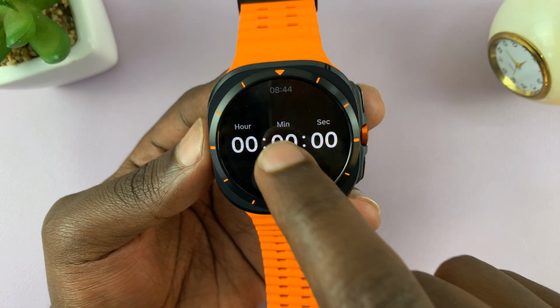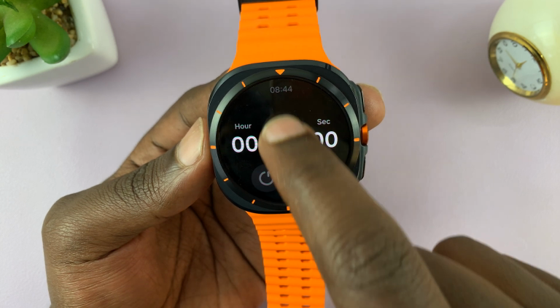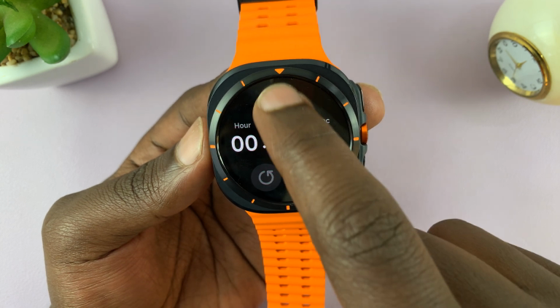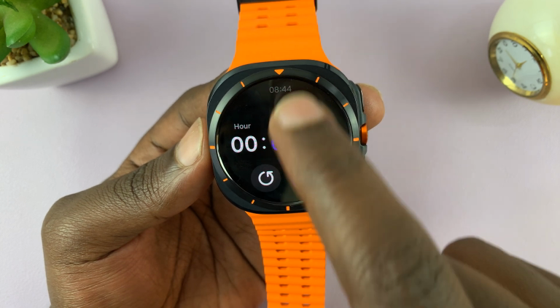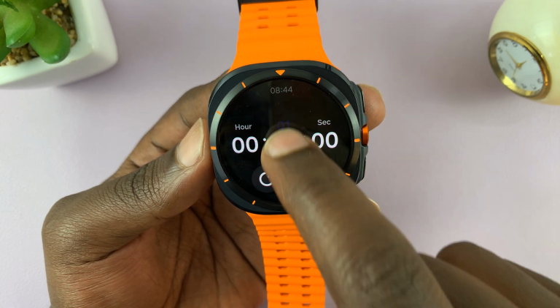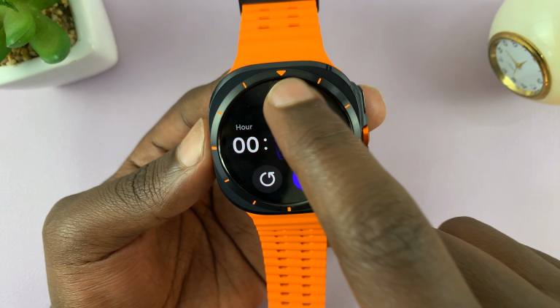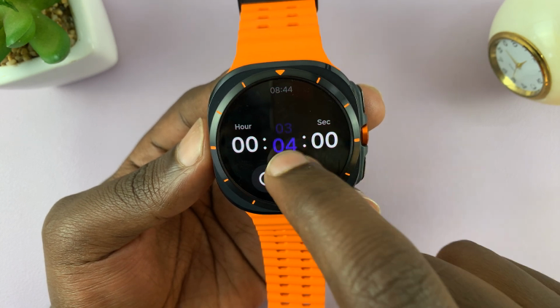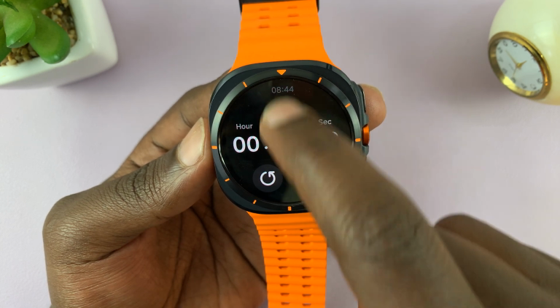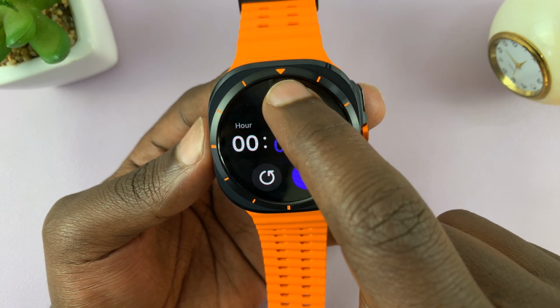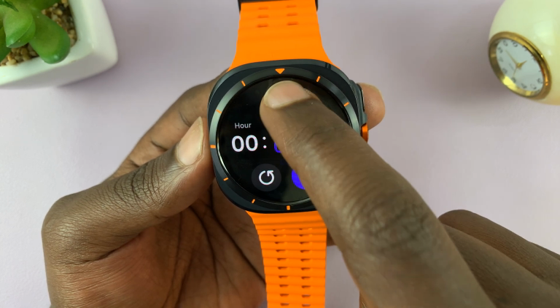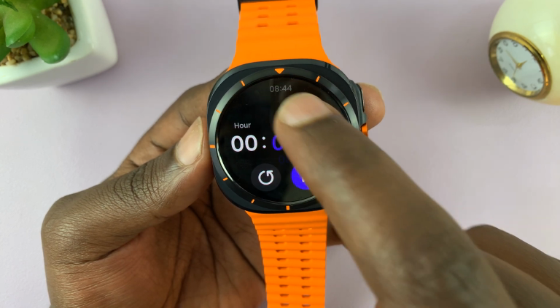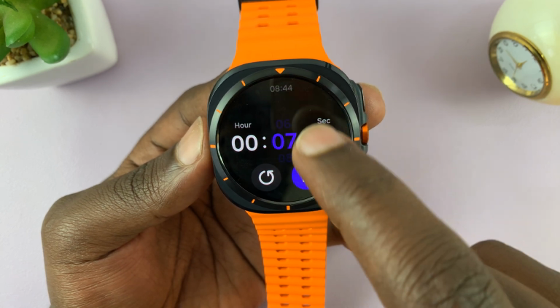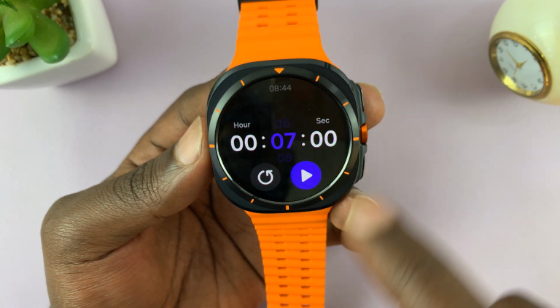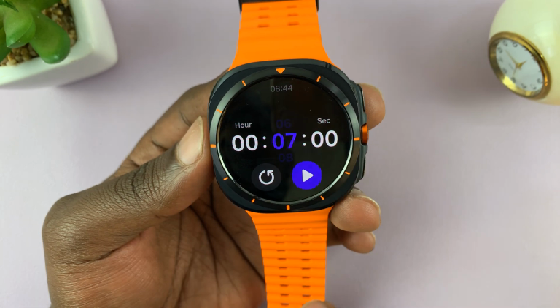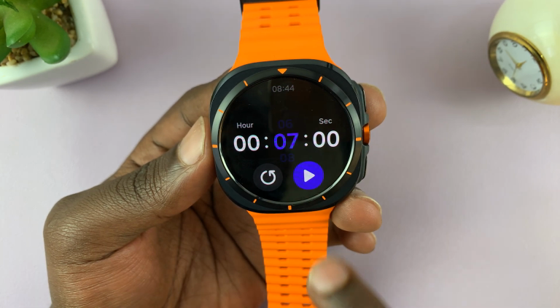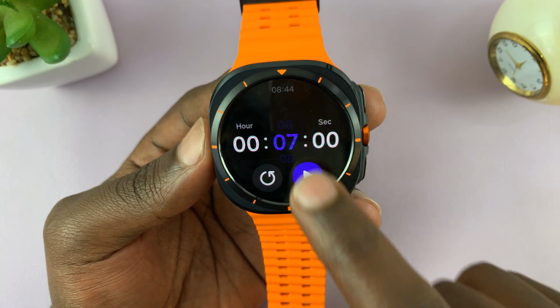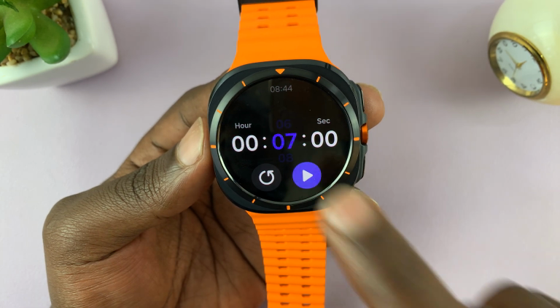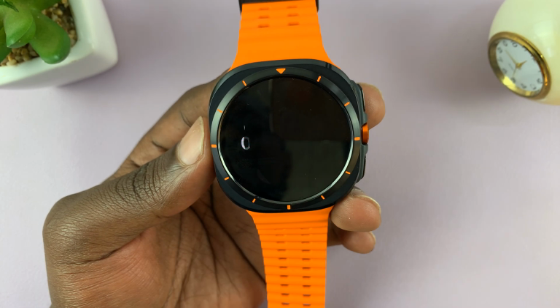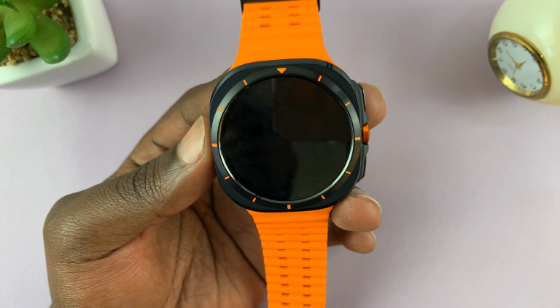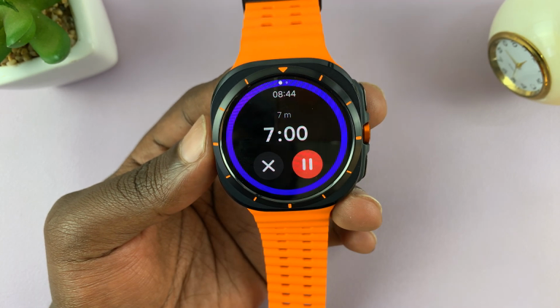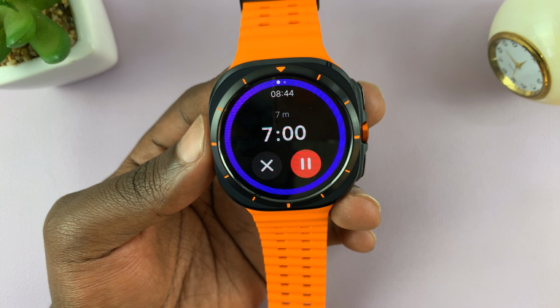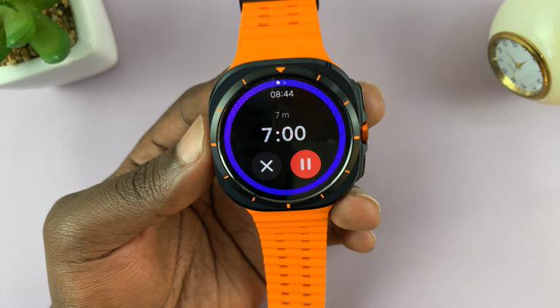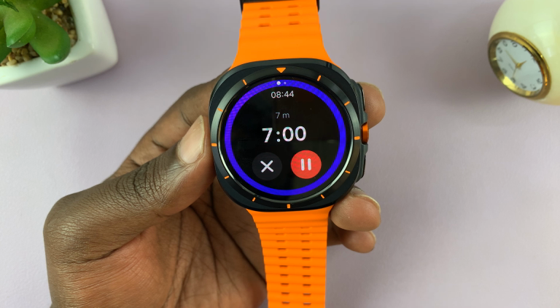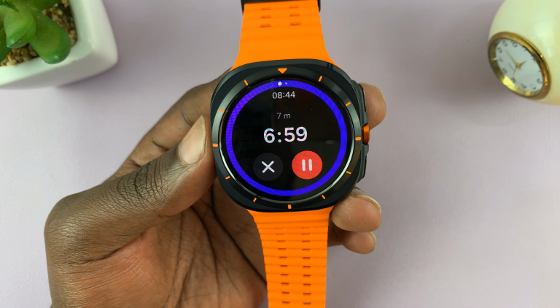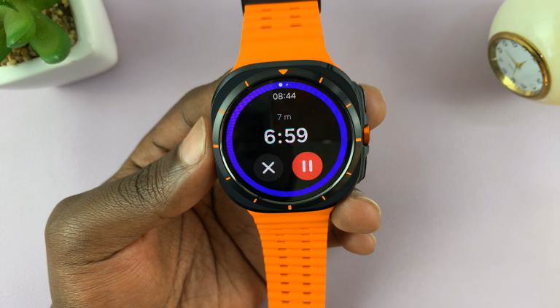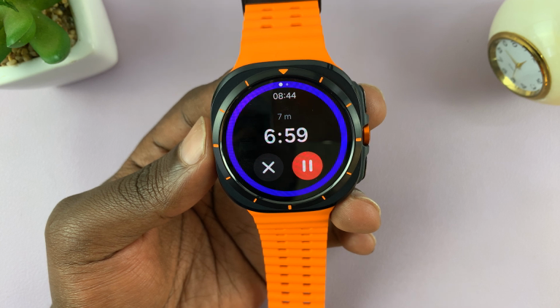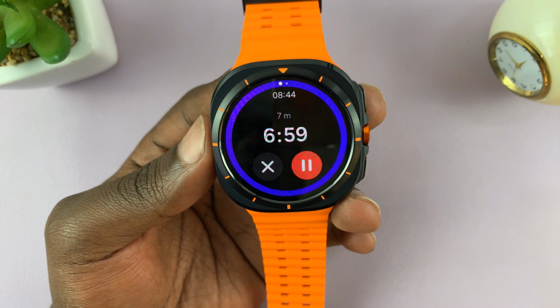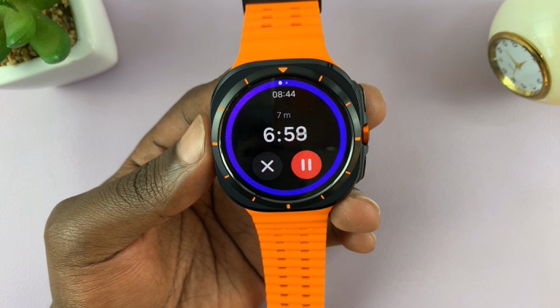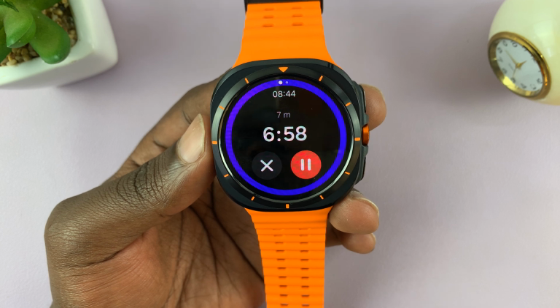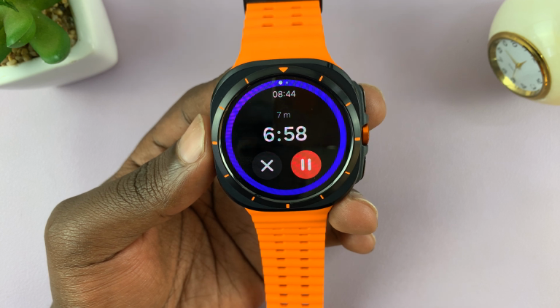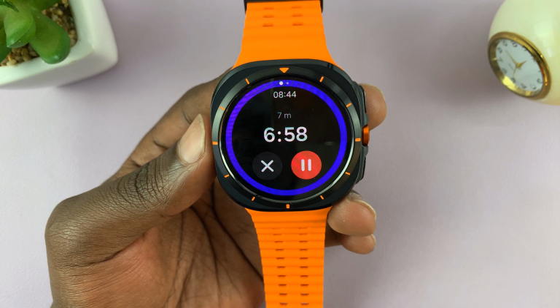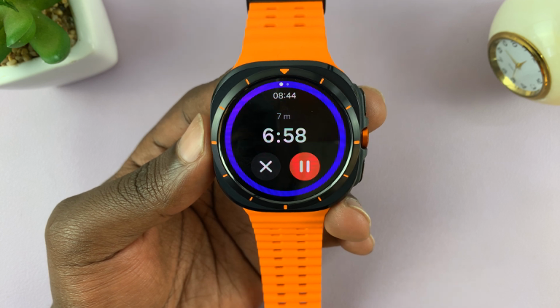Now let's set a timer for seven minutes and stop. That's basically how you can use the timer.